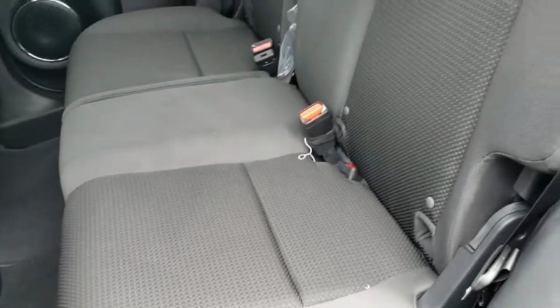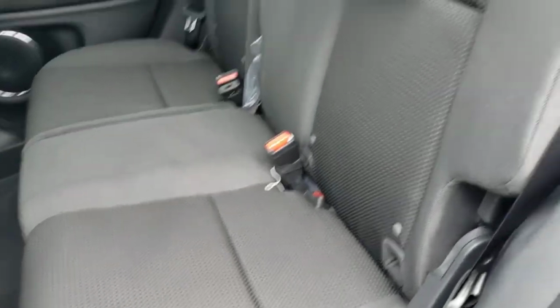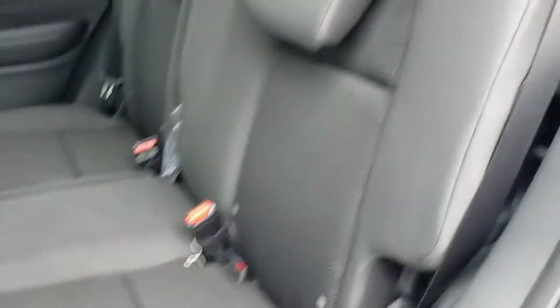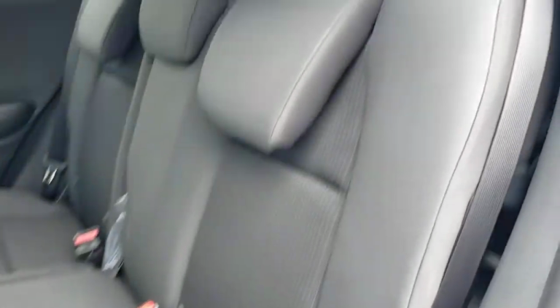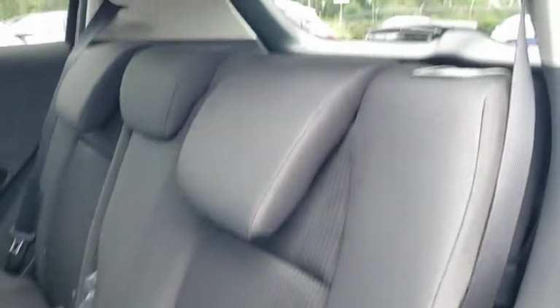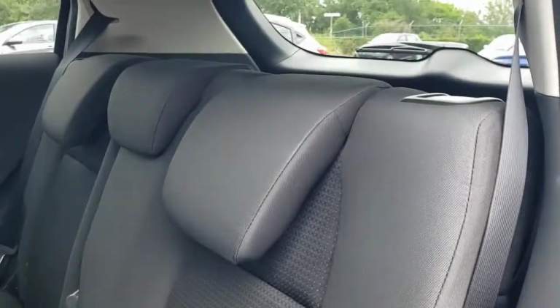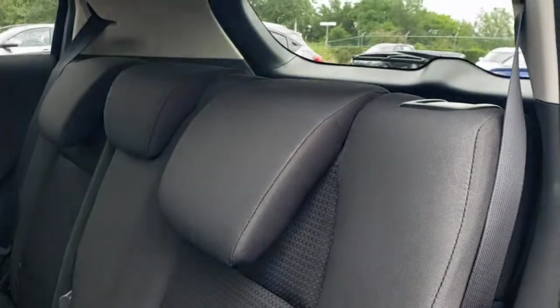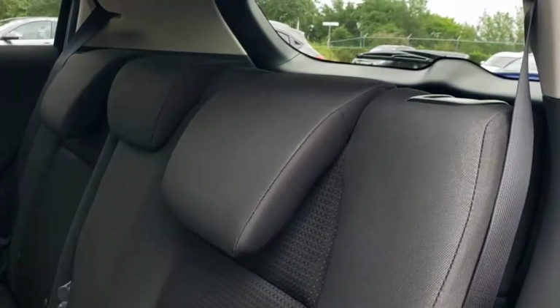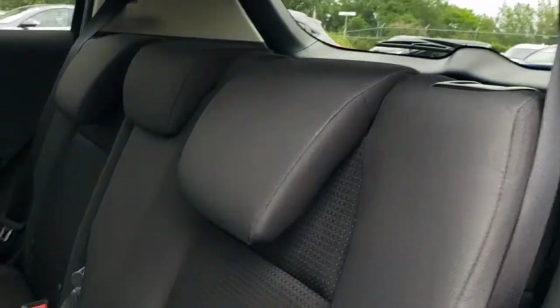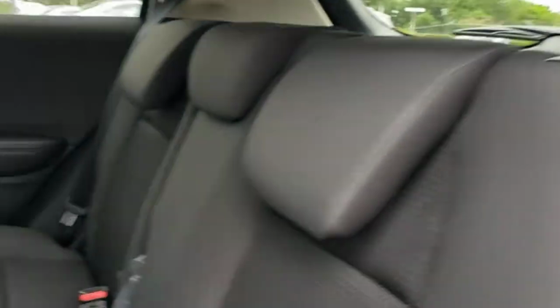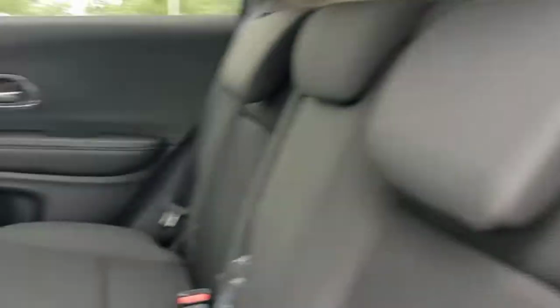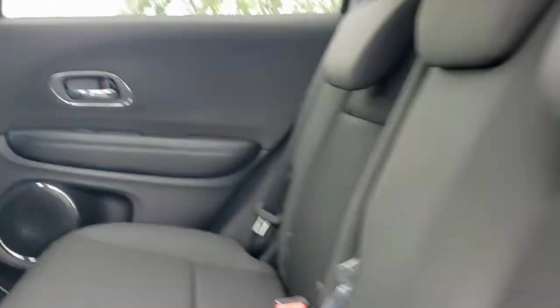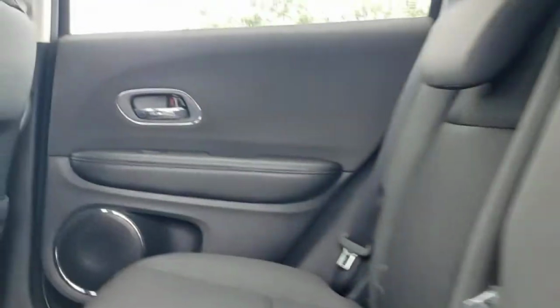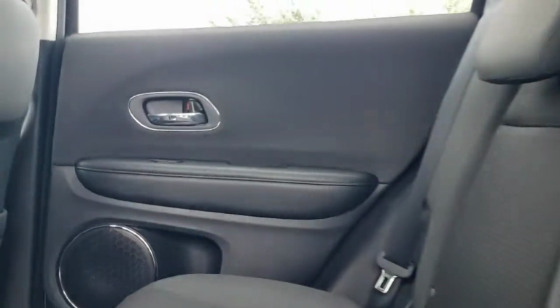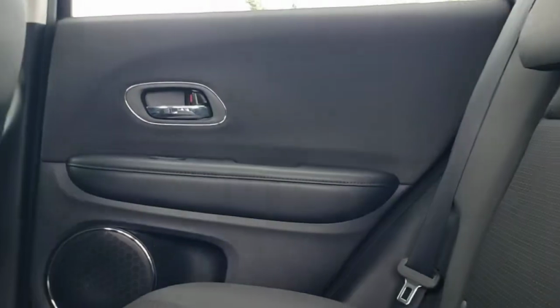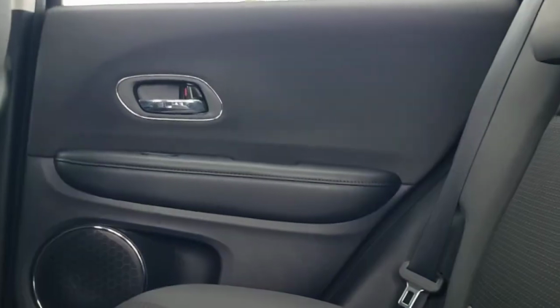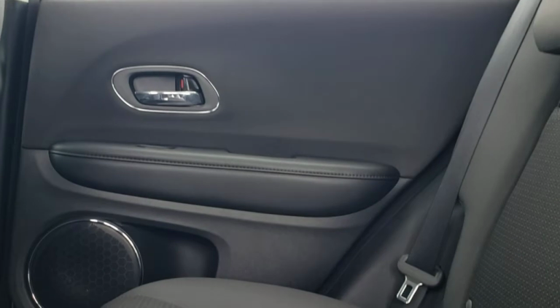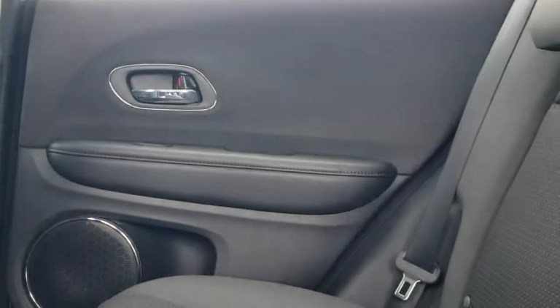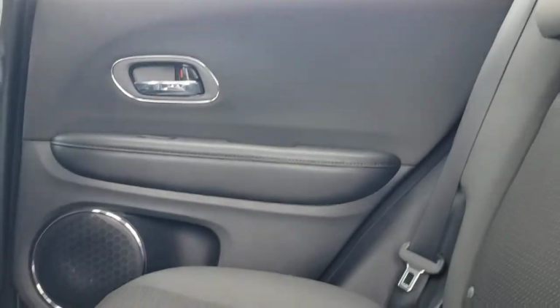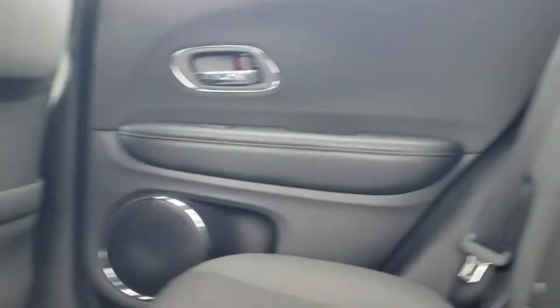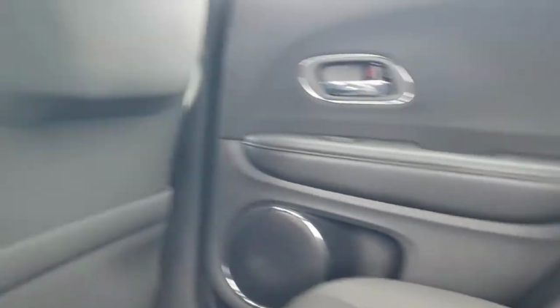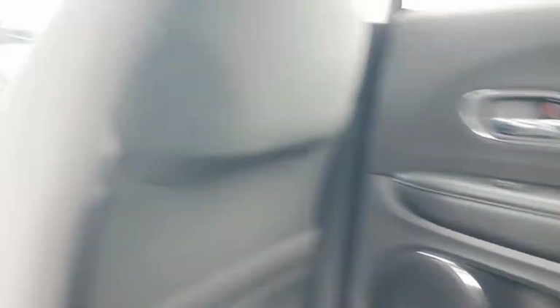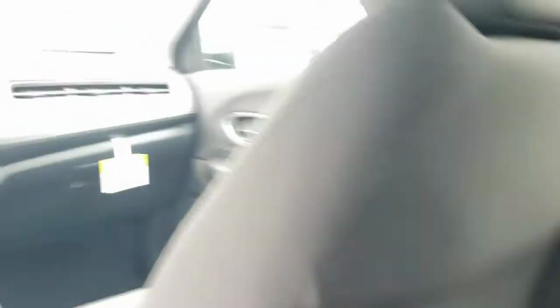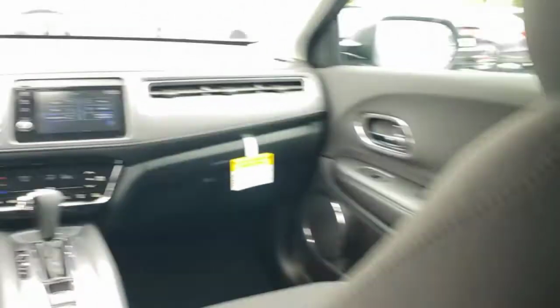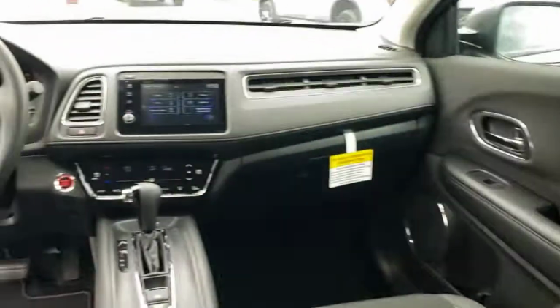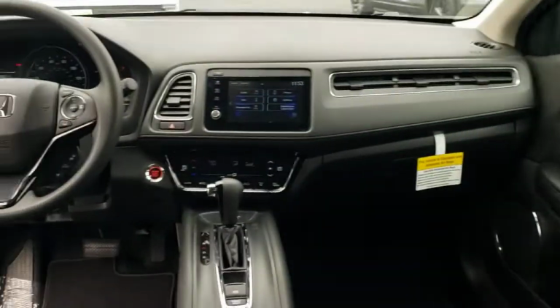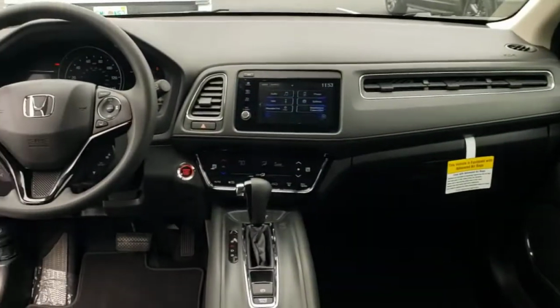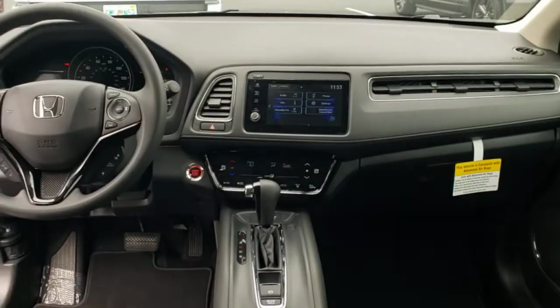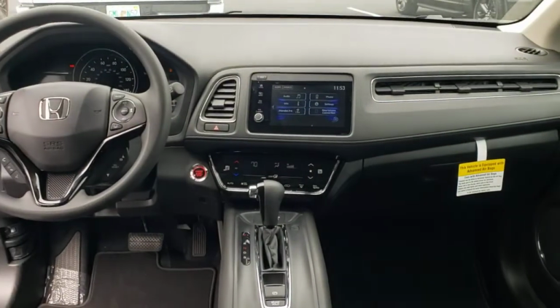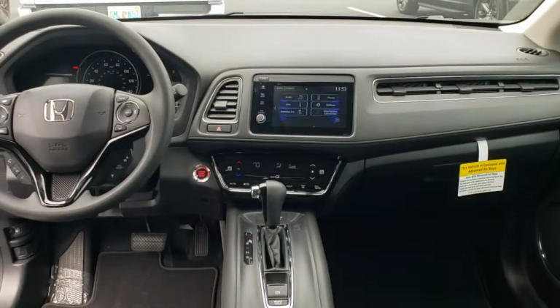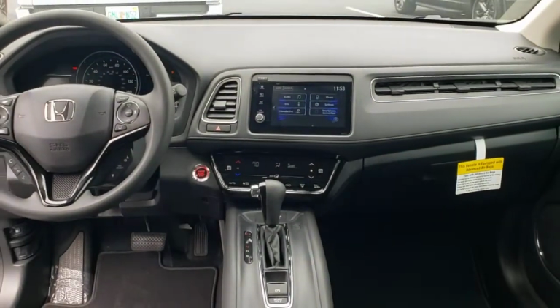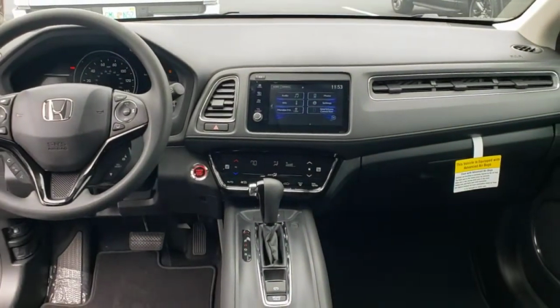Lane keeping assist, adaptive cruise control, keyless start, satellite radio, heated mirrors, and heated front seats.